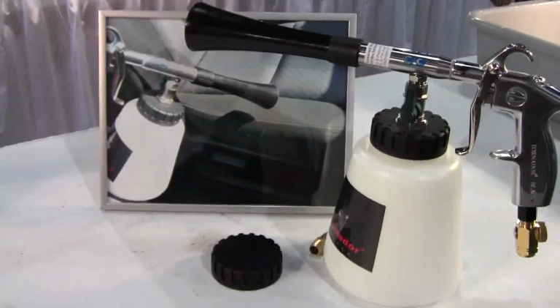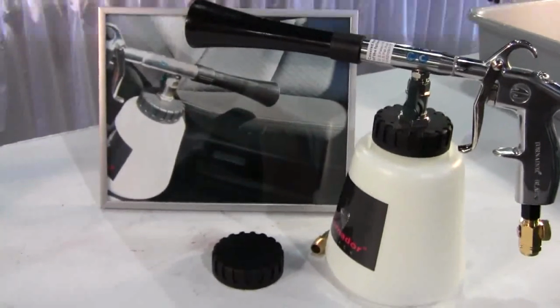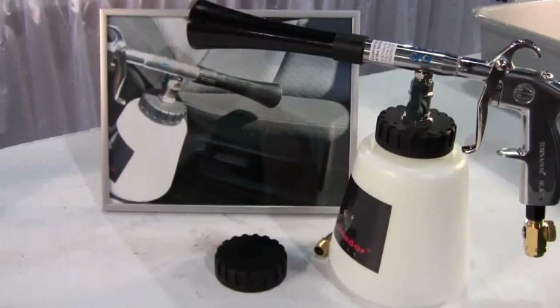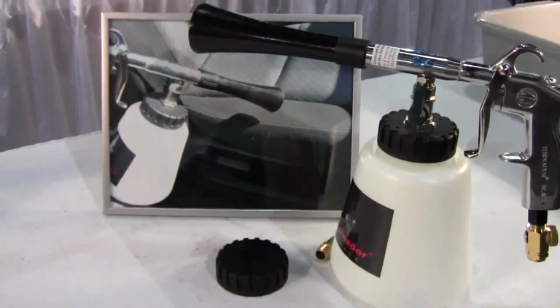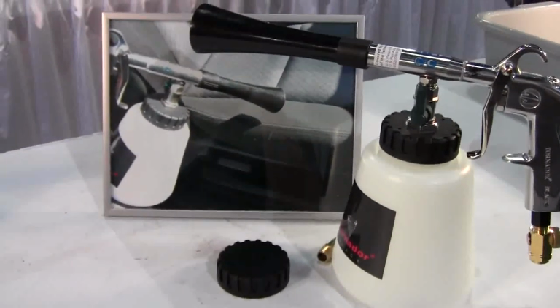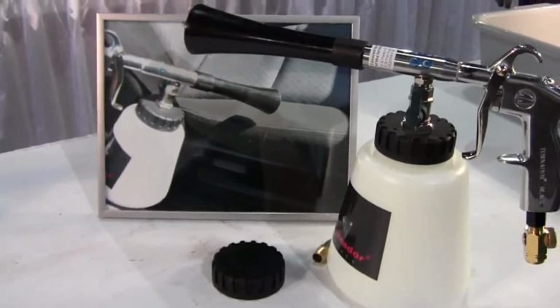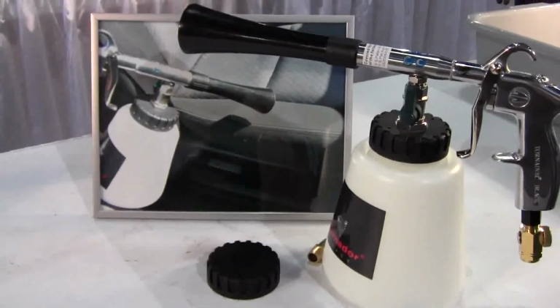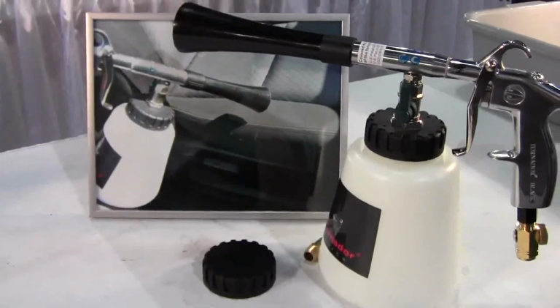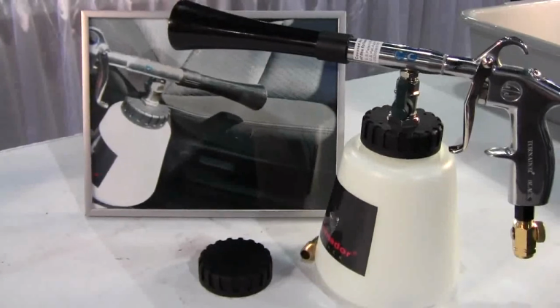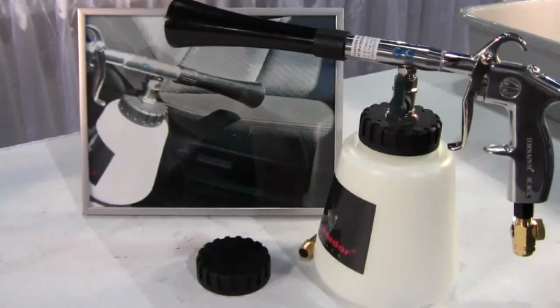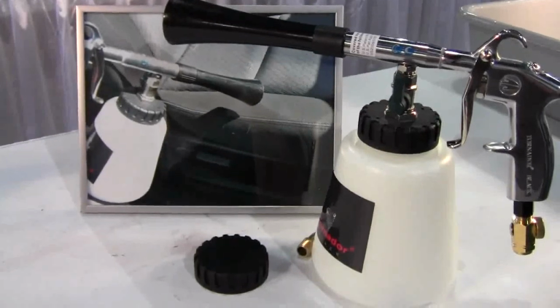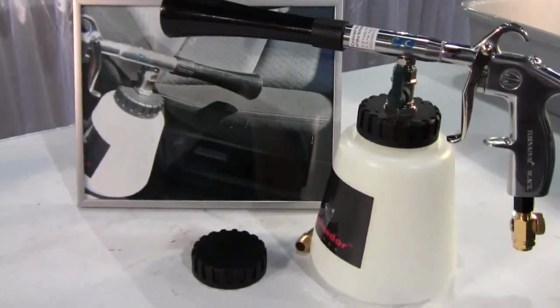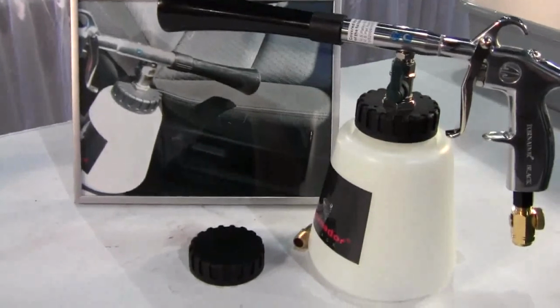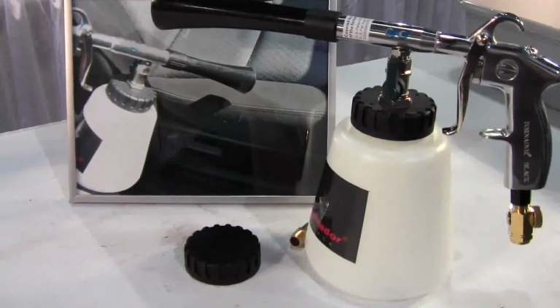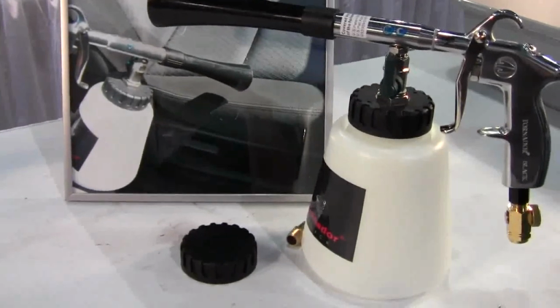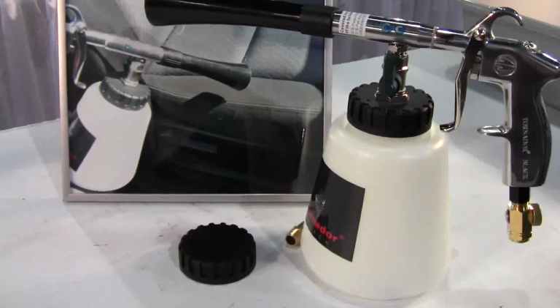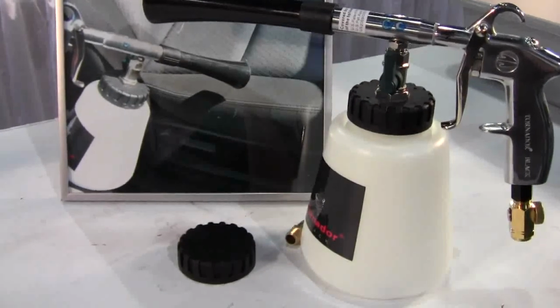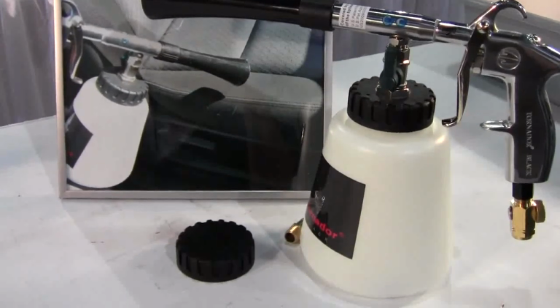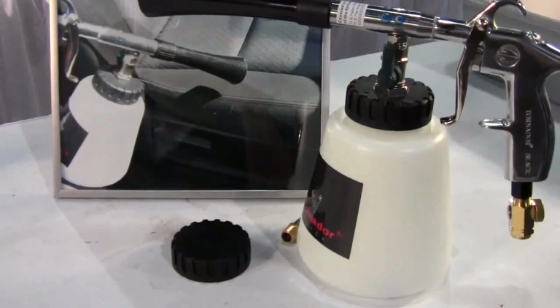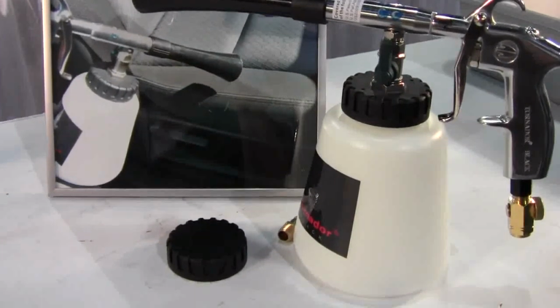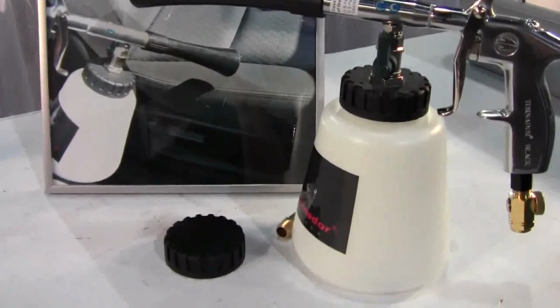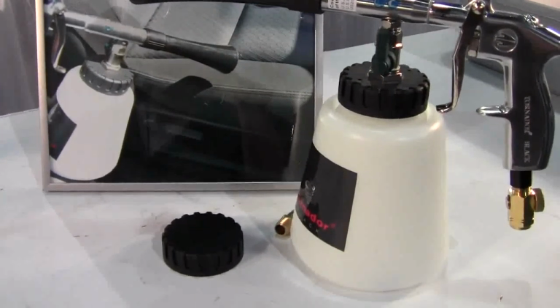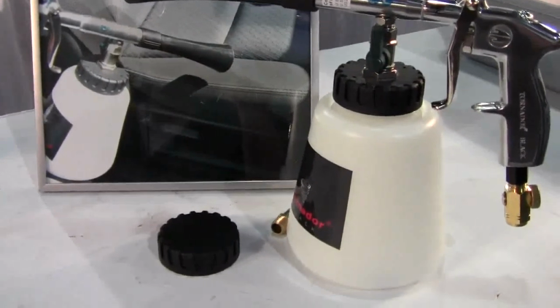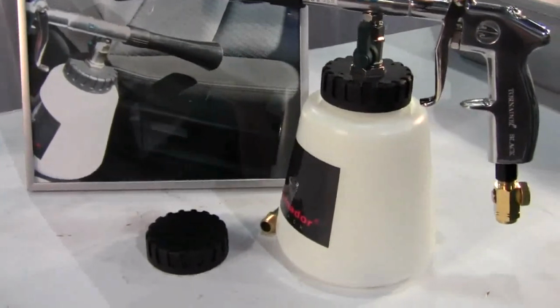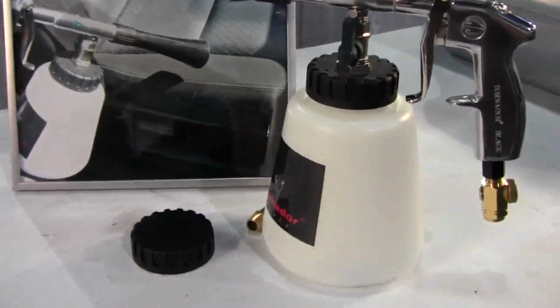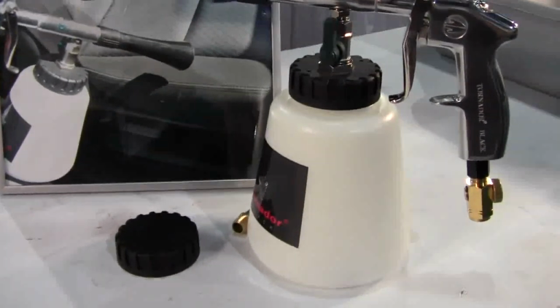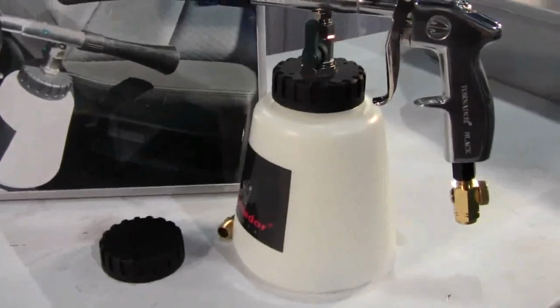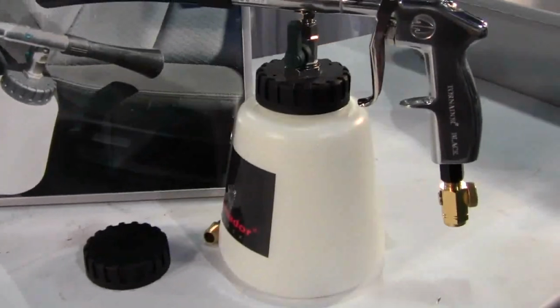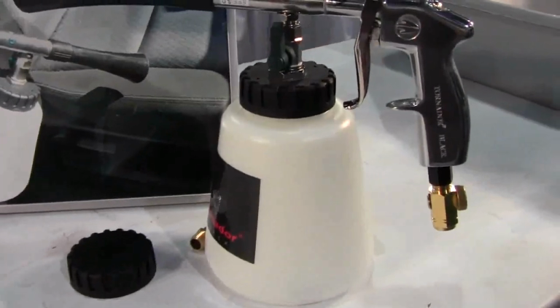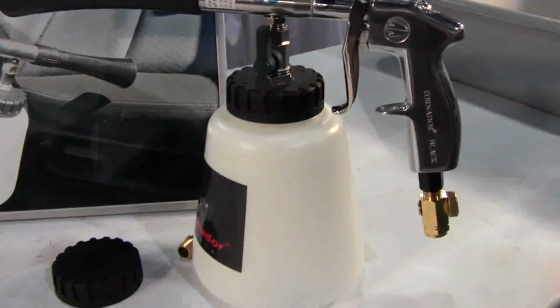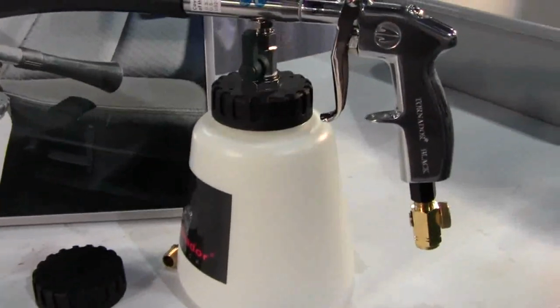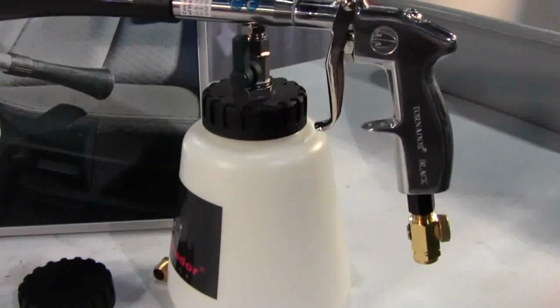Air tool that is easy to use, non-destructive to textiles and hard plastic surfaces, and lightweight.